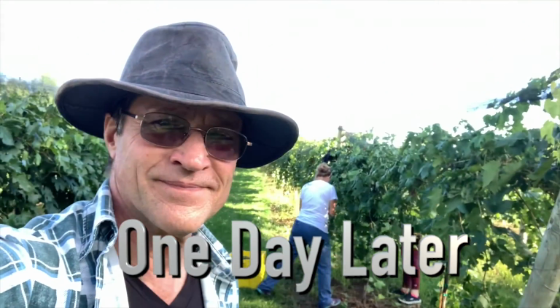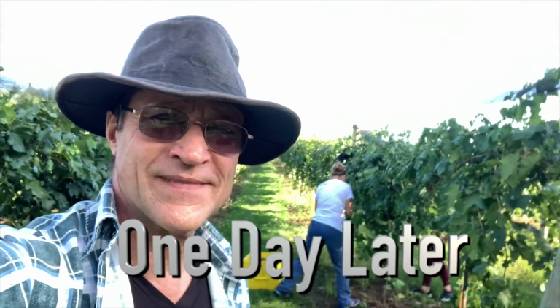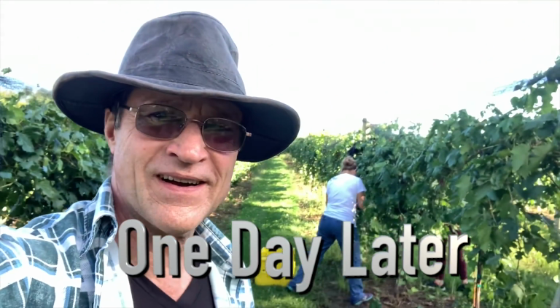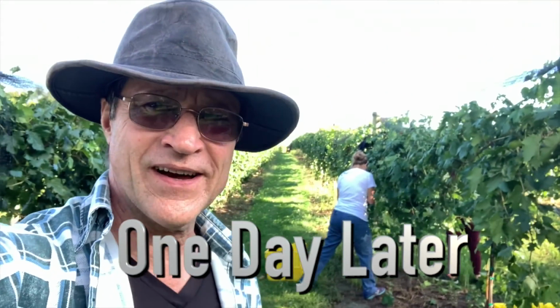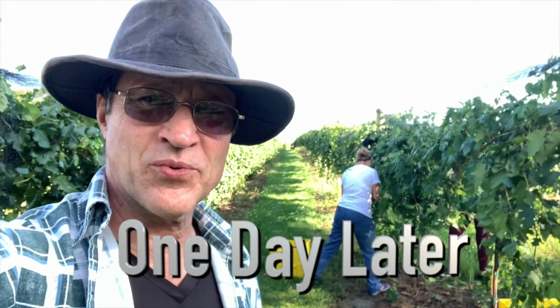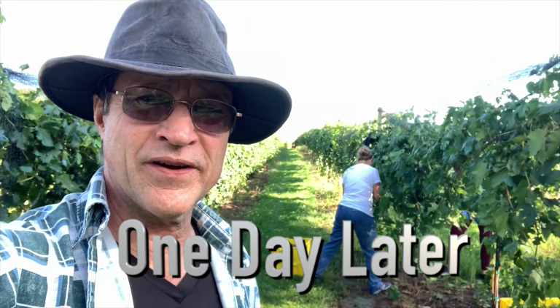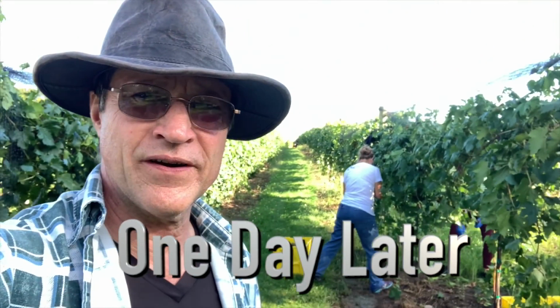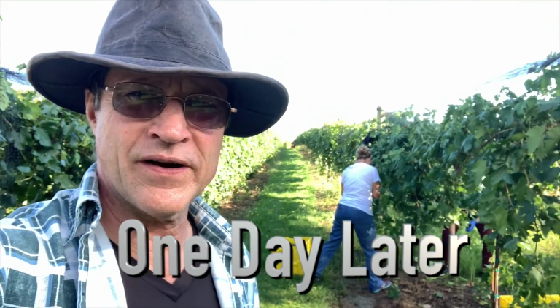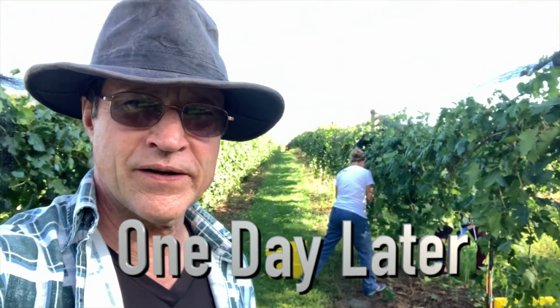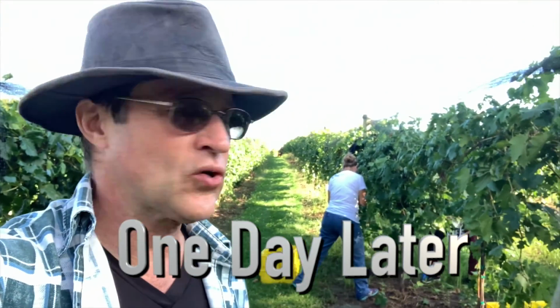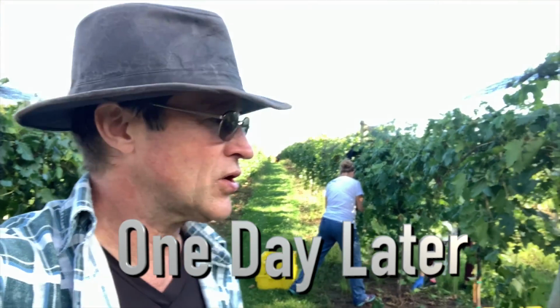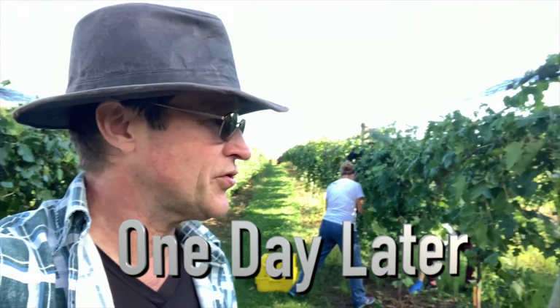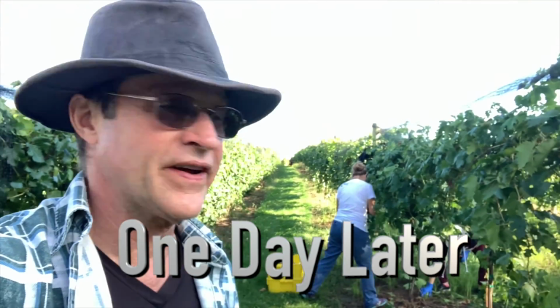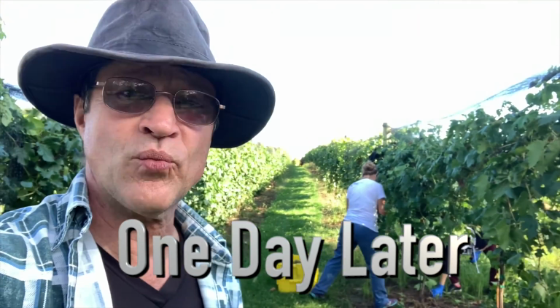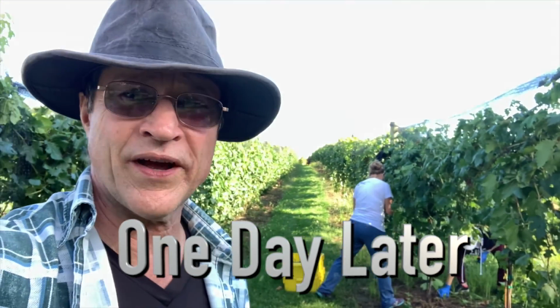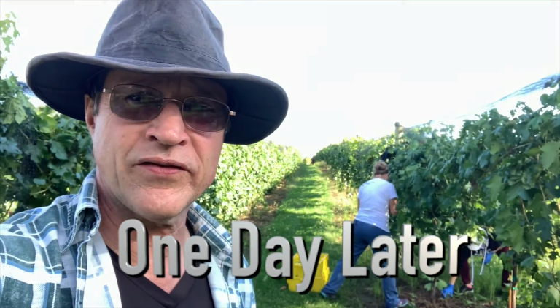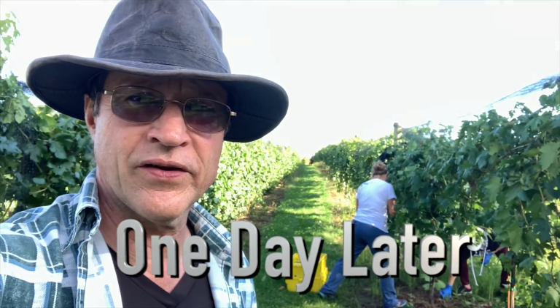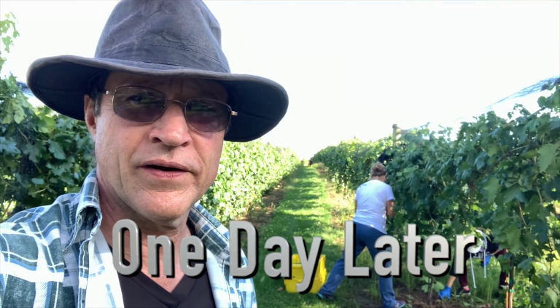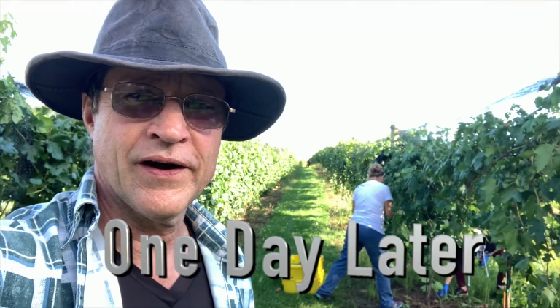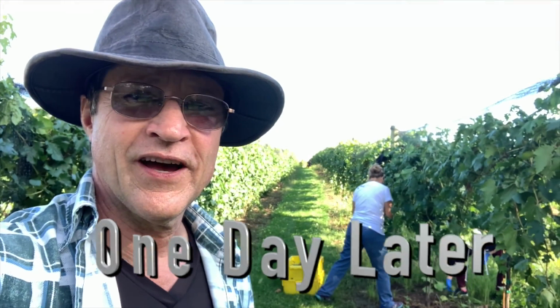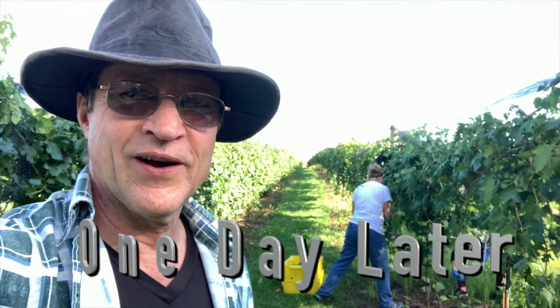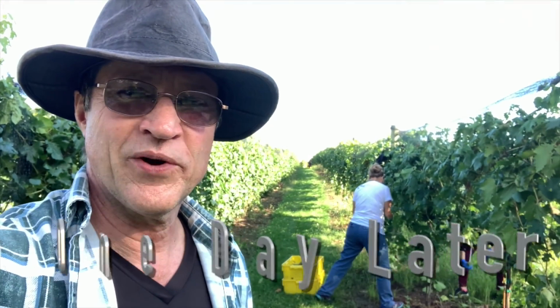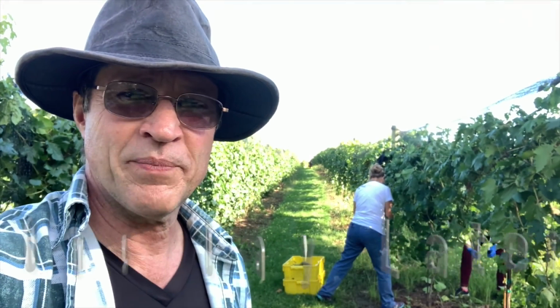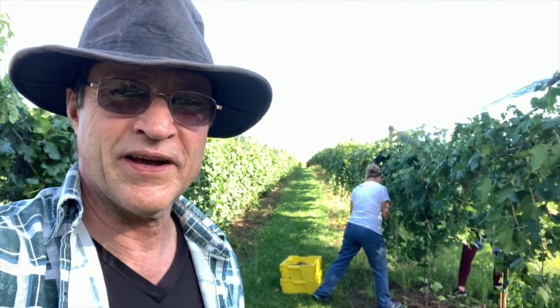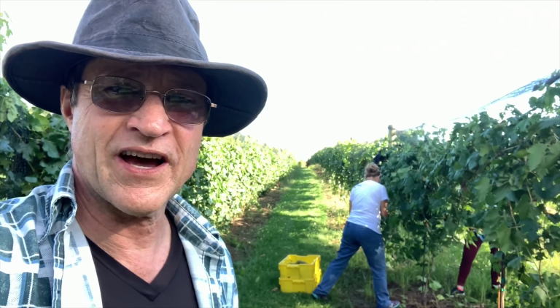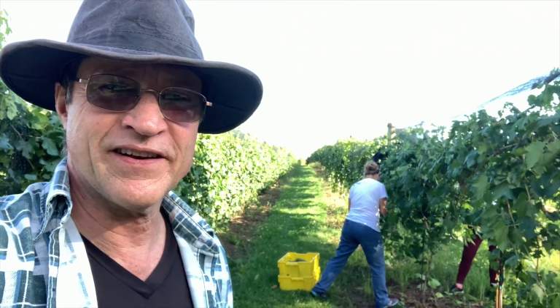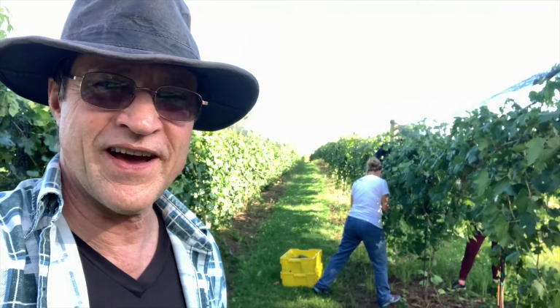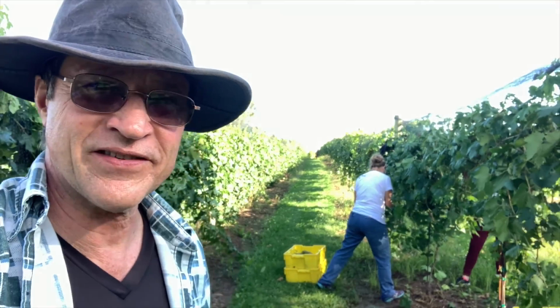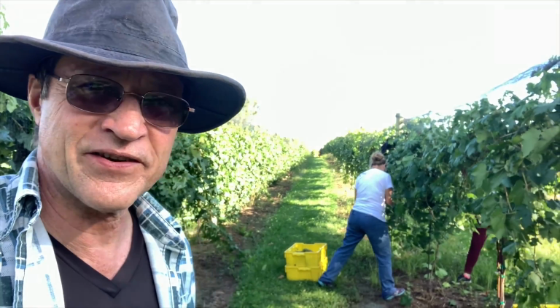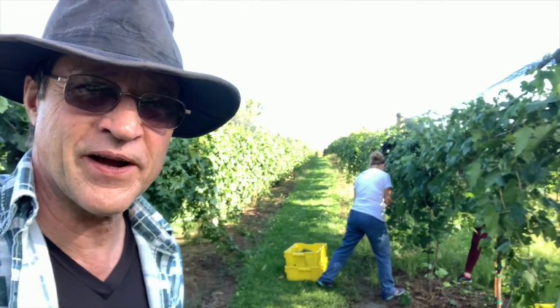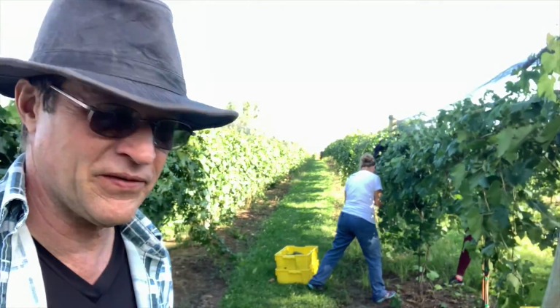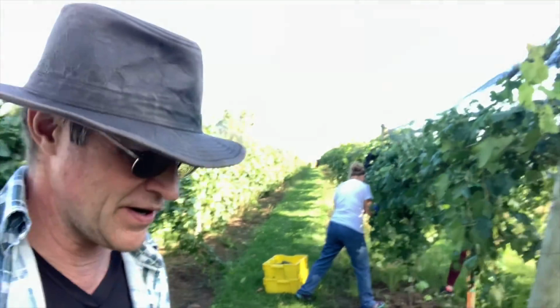All right, we're here at Coal Country Vines and Wines. We are picking Itasca grapes today.